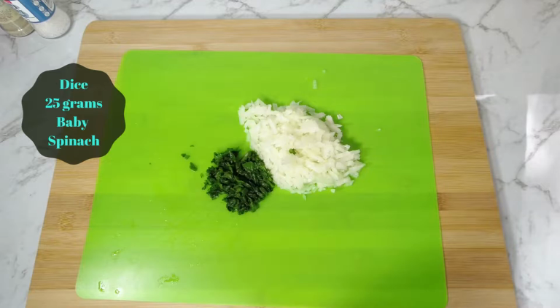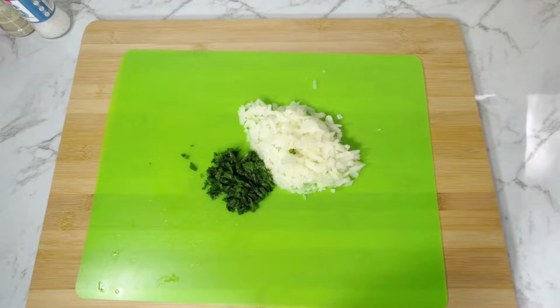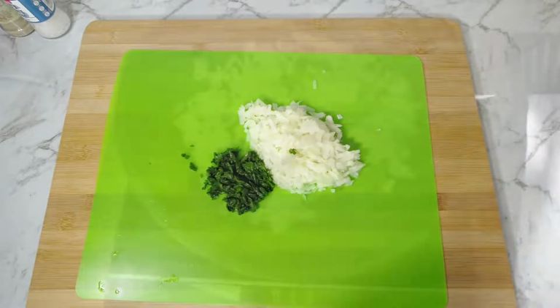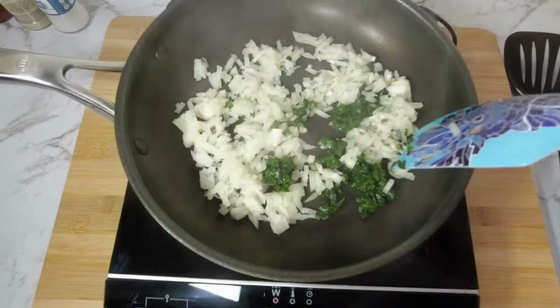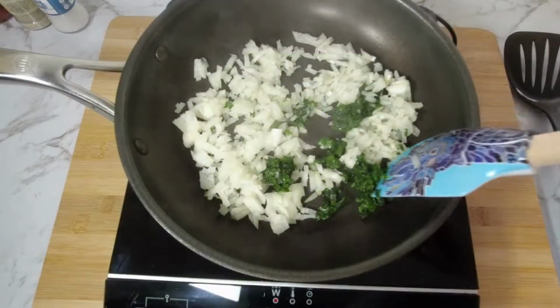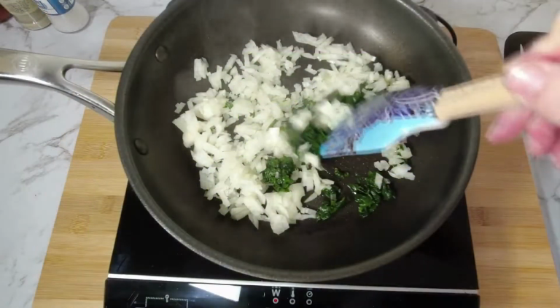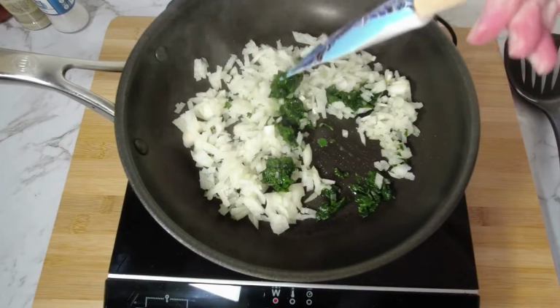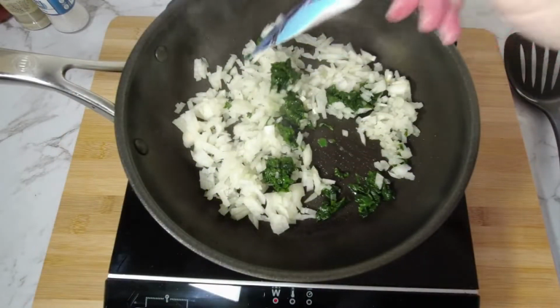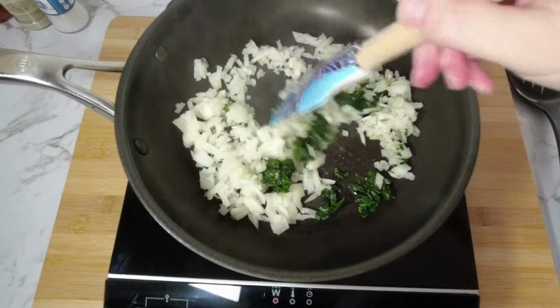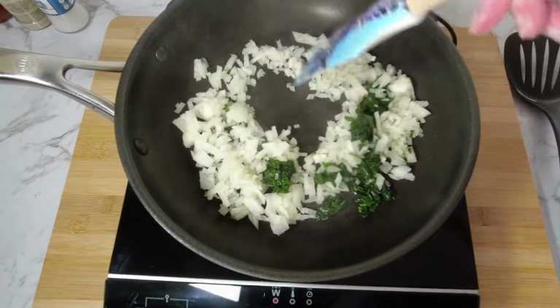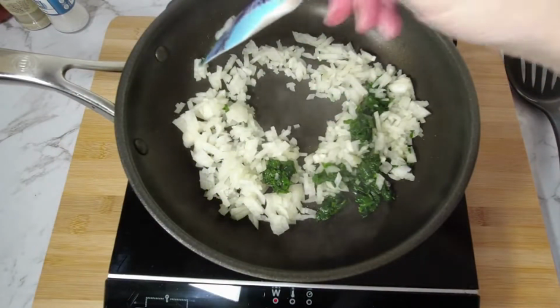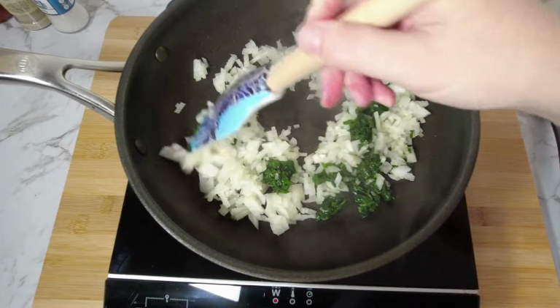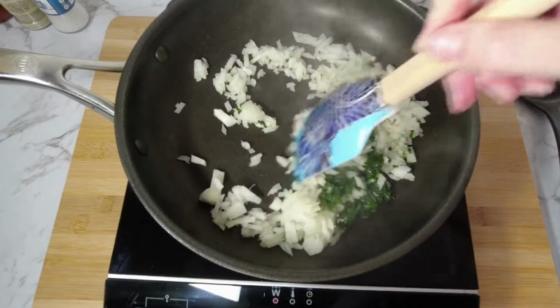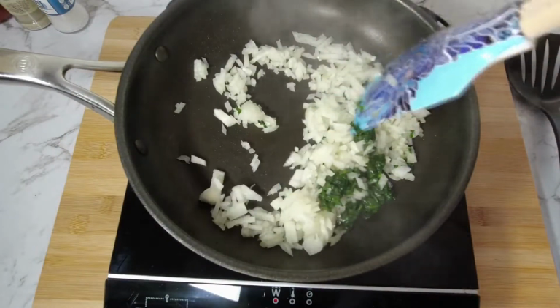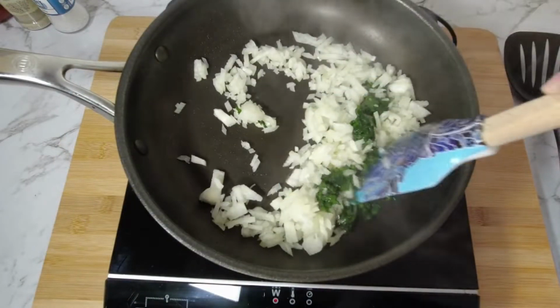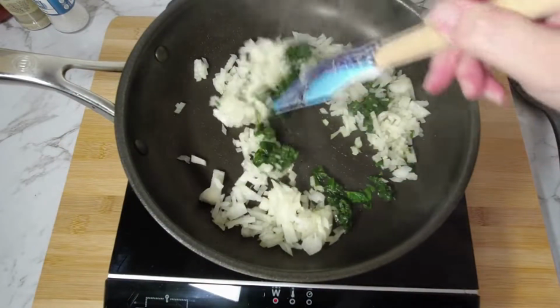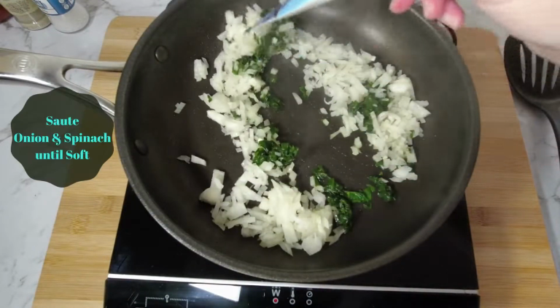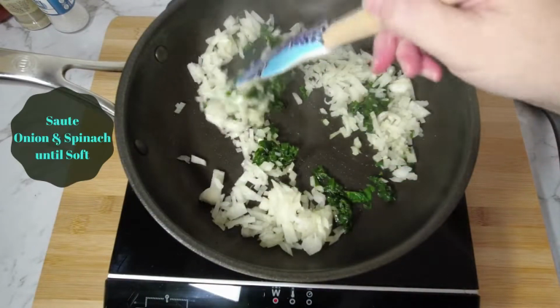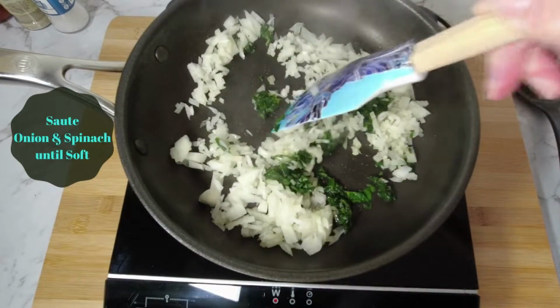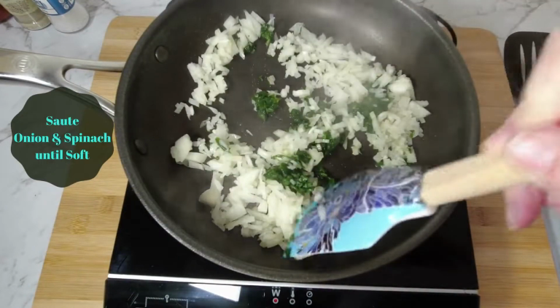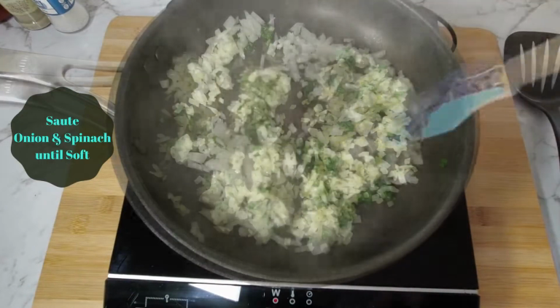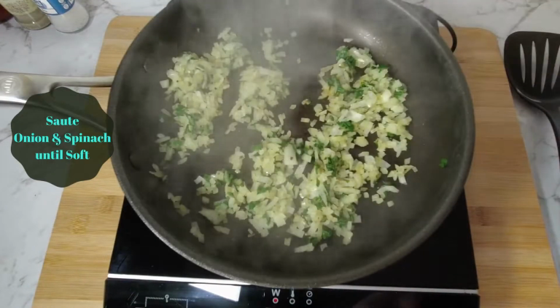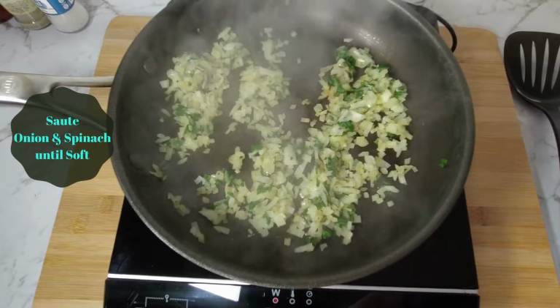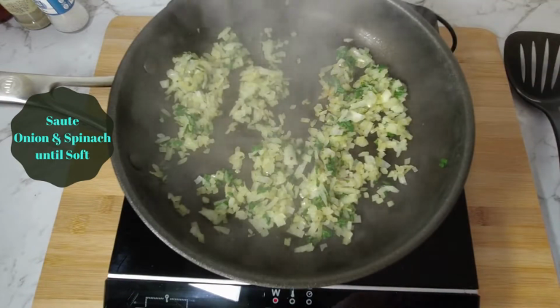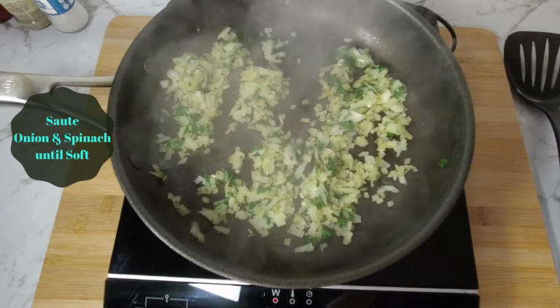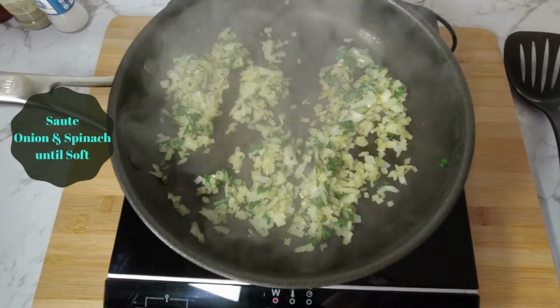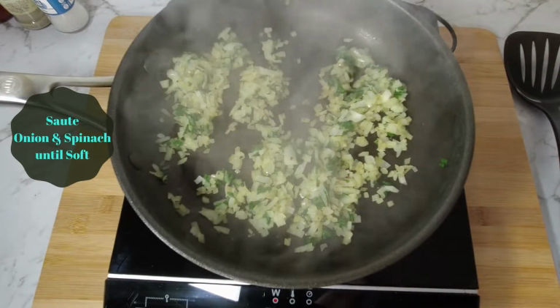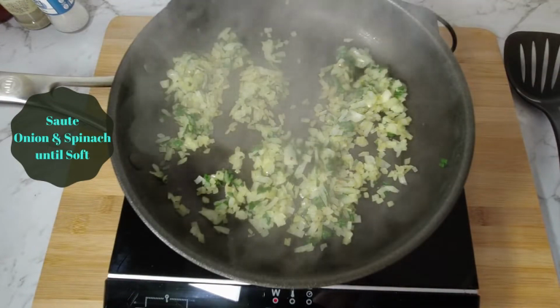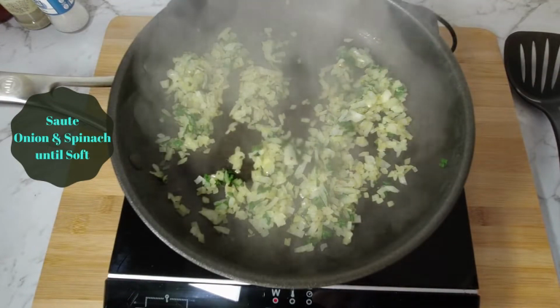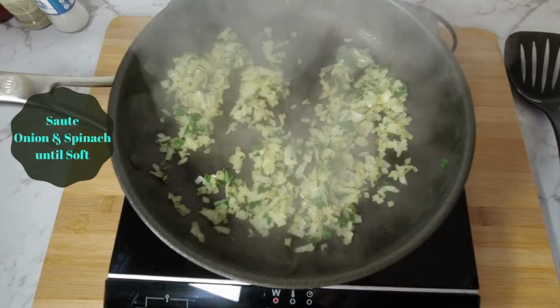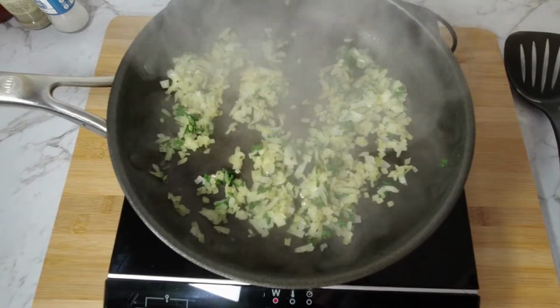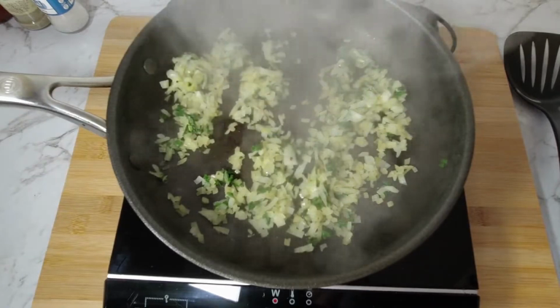Sauté the onion and spinach on a medium heat until the onions are soft, then set aside to cool.